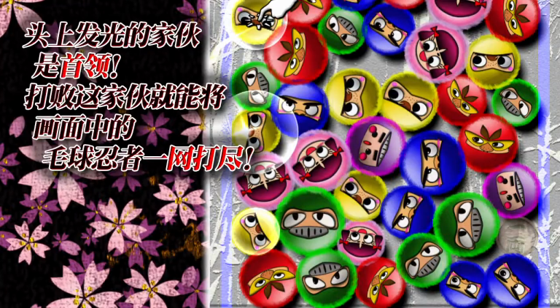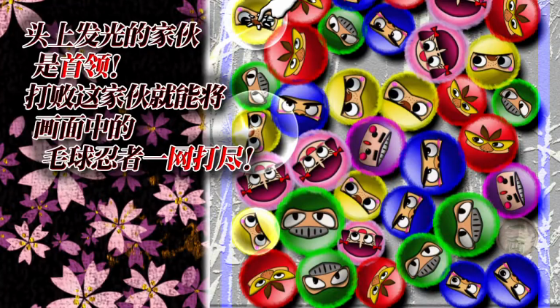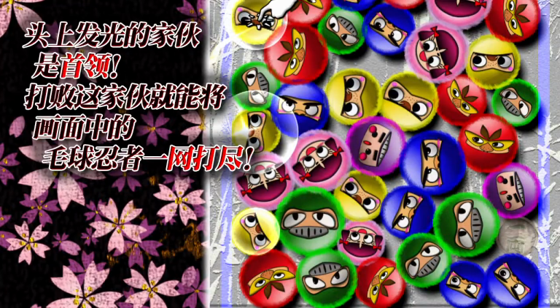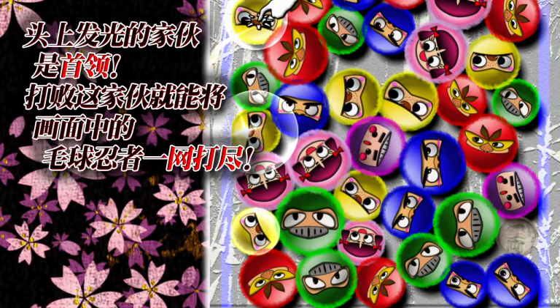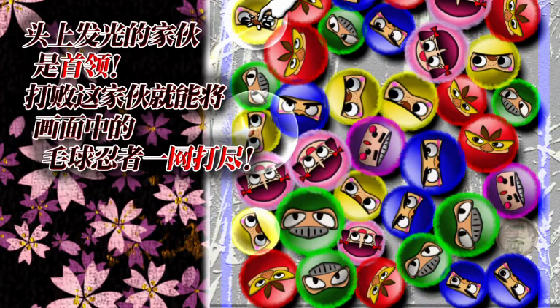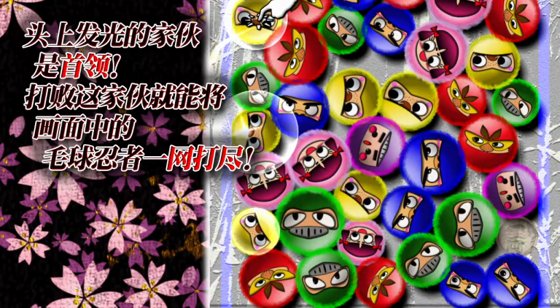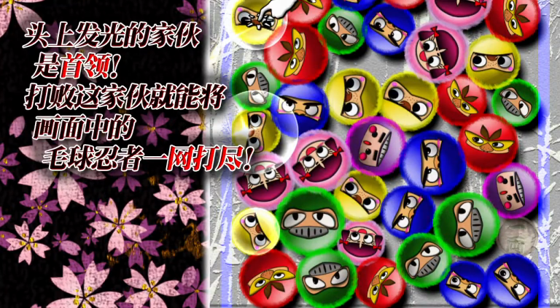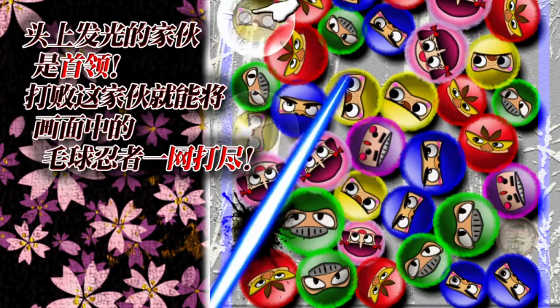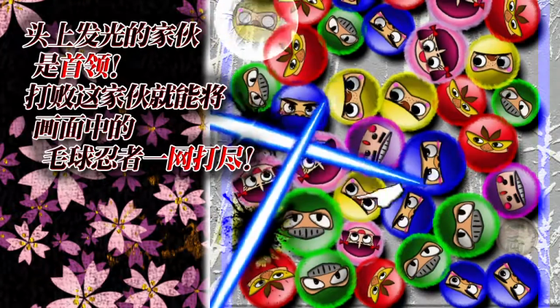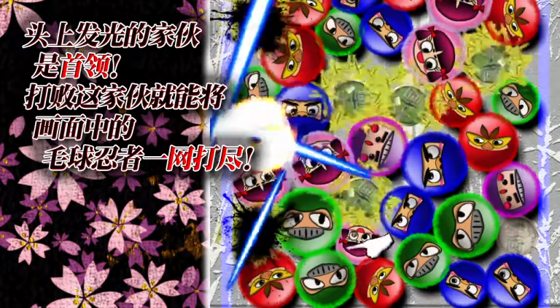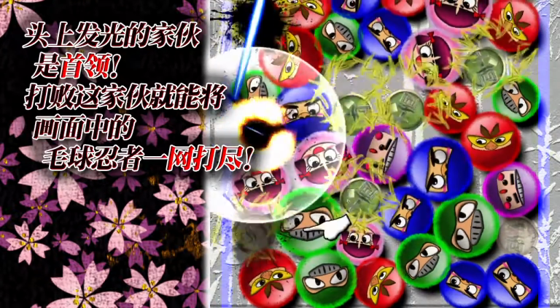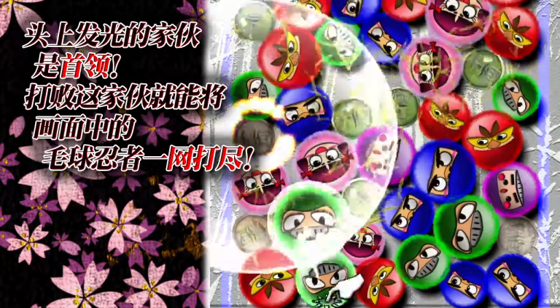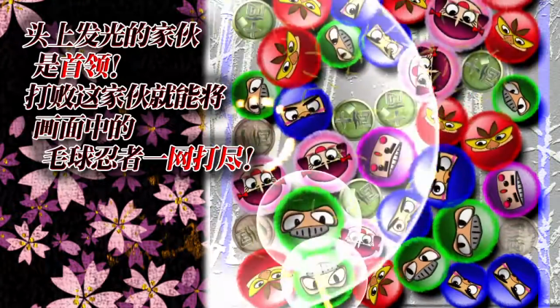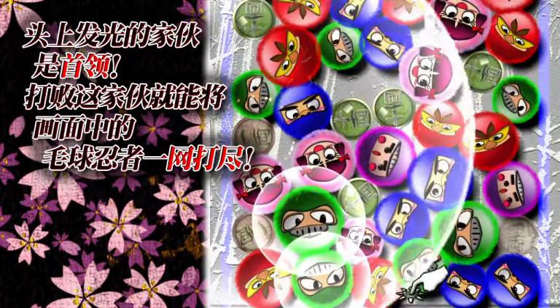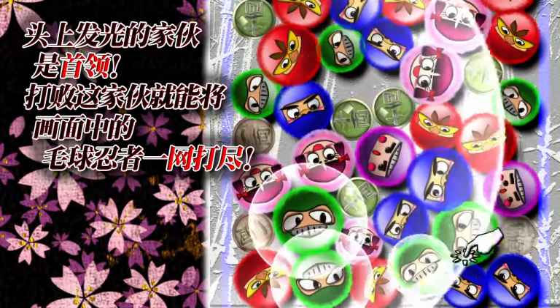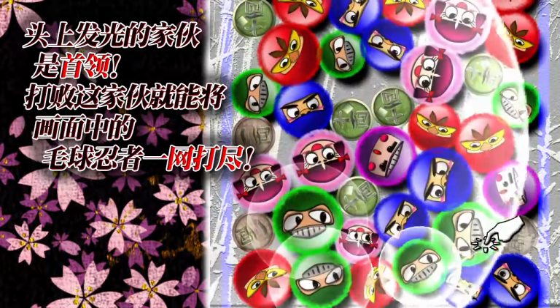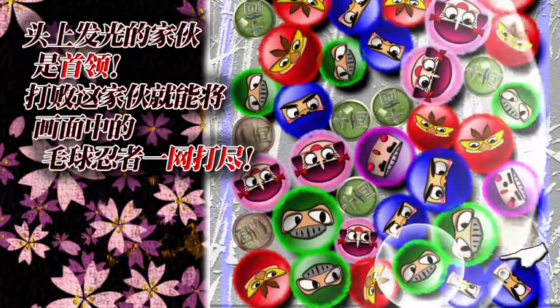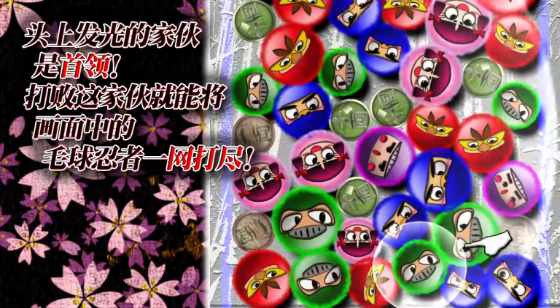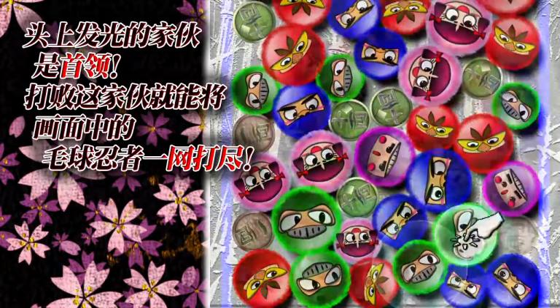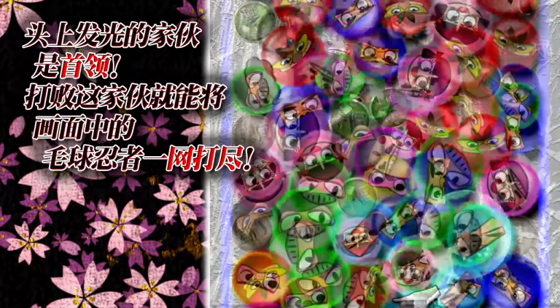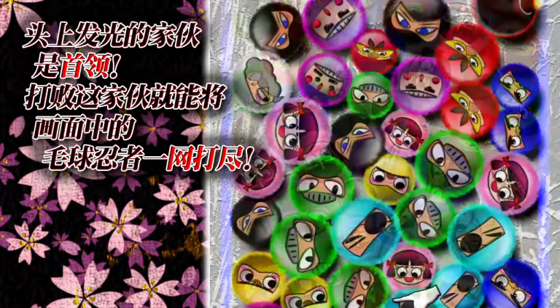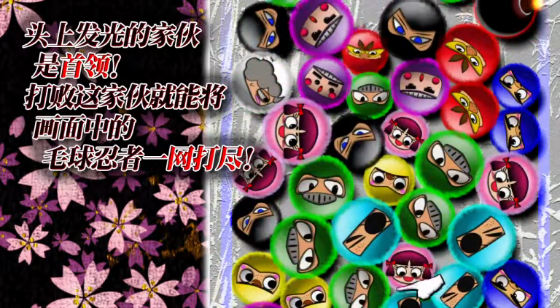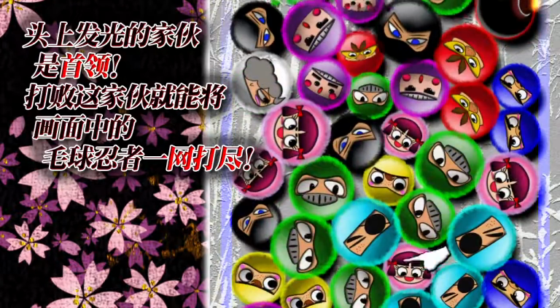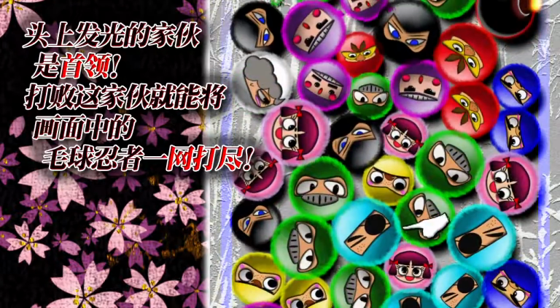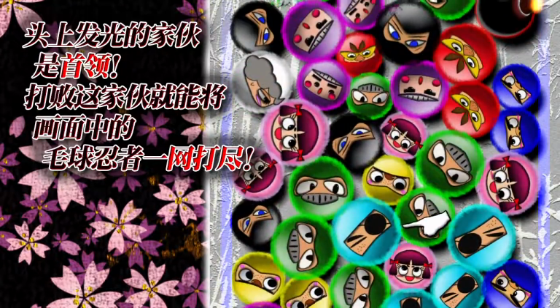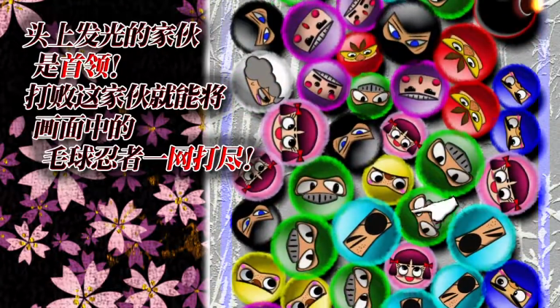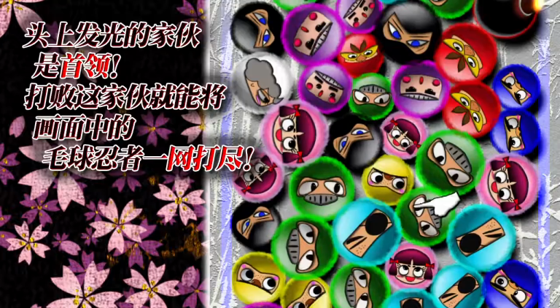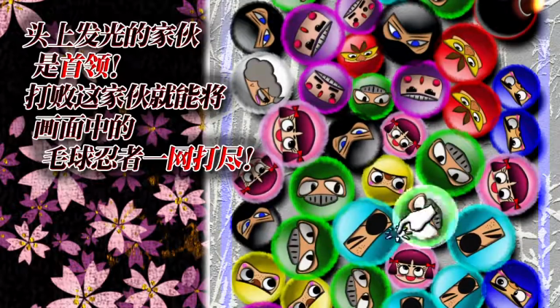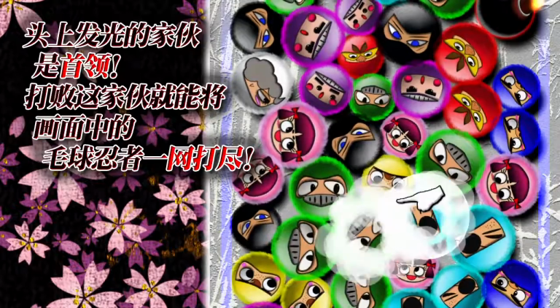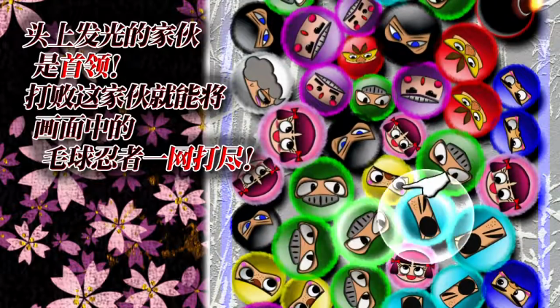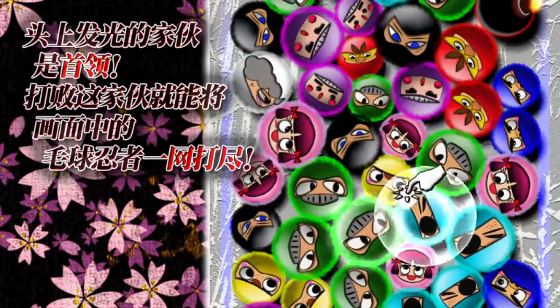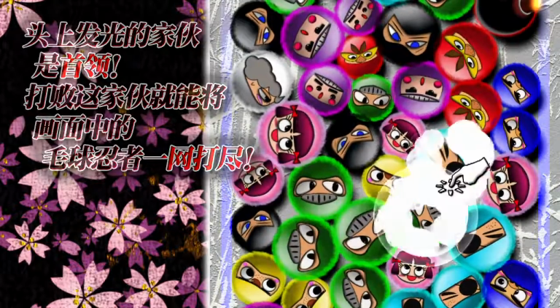The ones with shiny heads are the leaders. Knock them down to catch all furball ninja on the screen in a single throw.